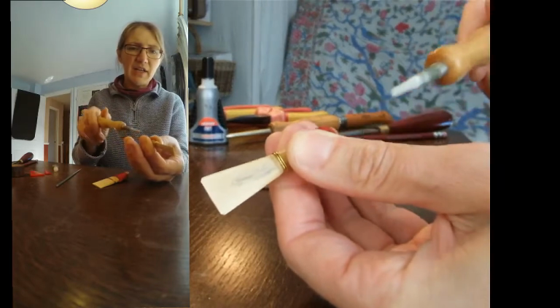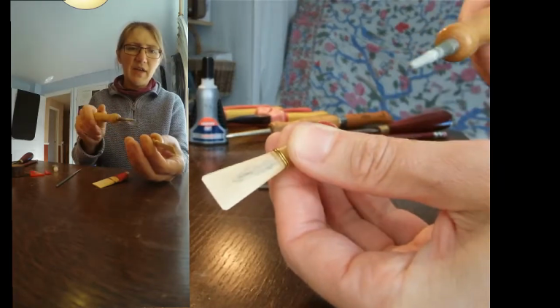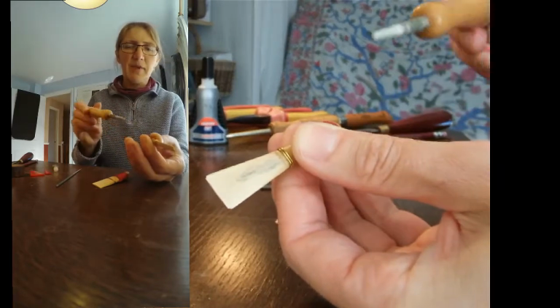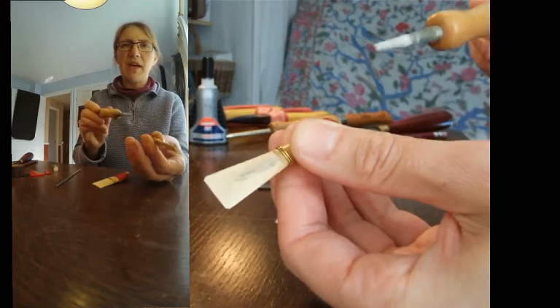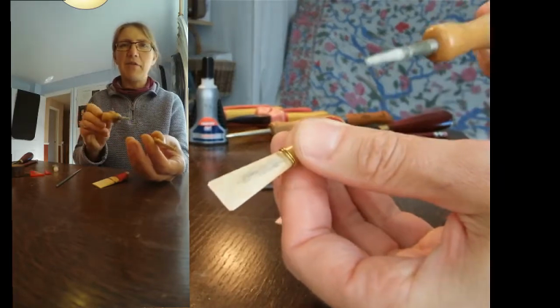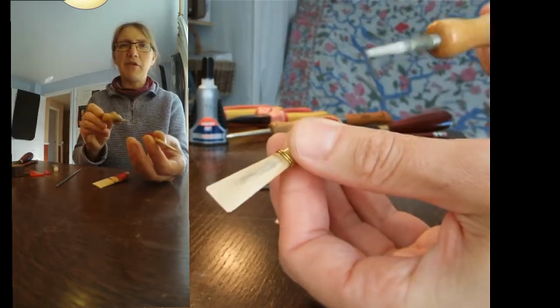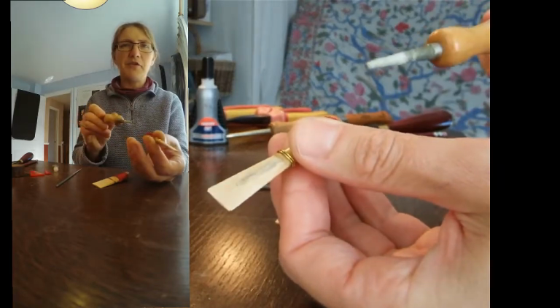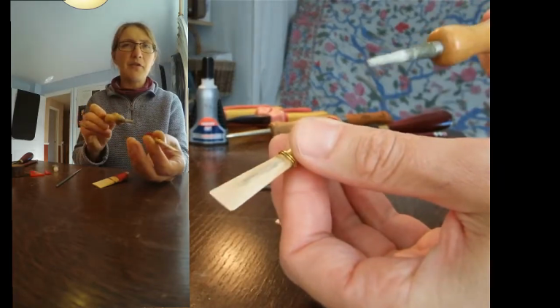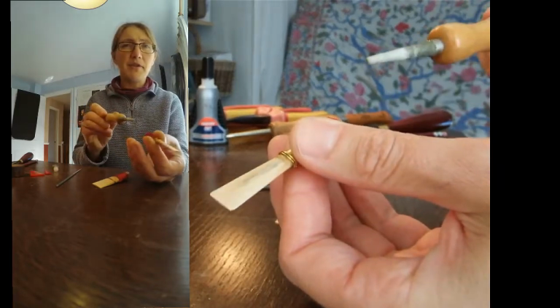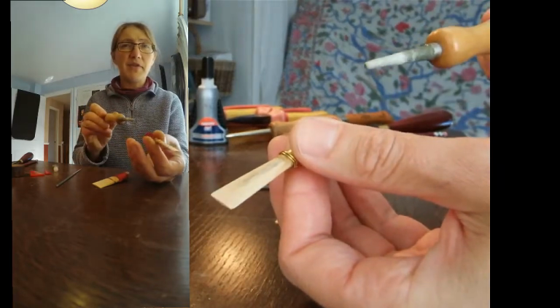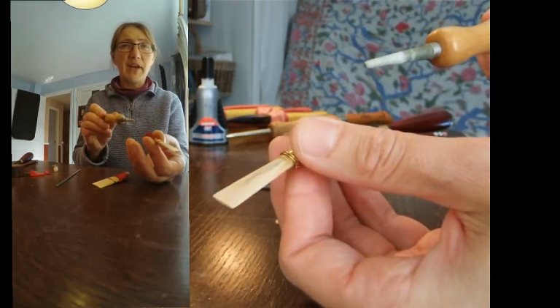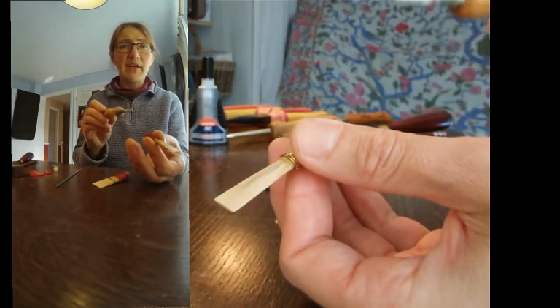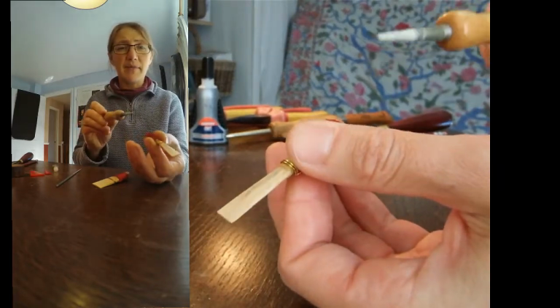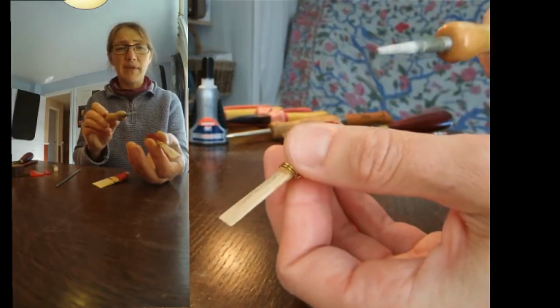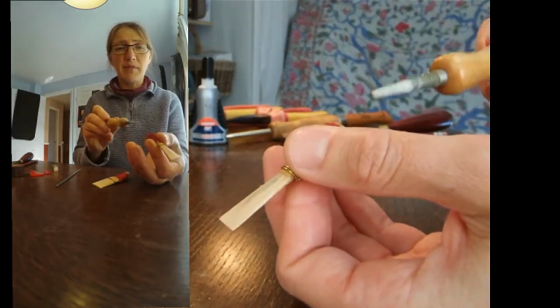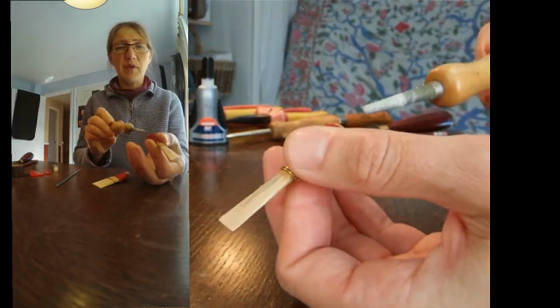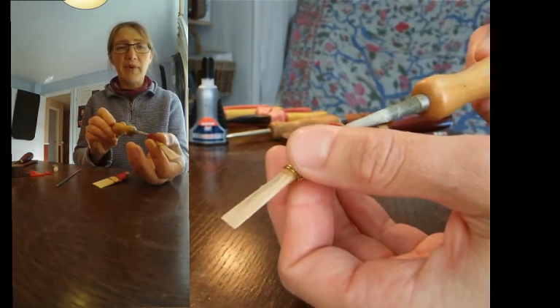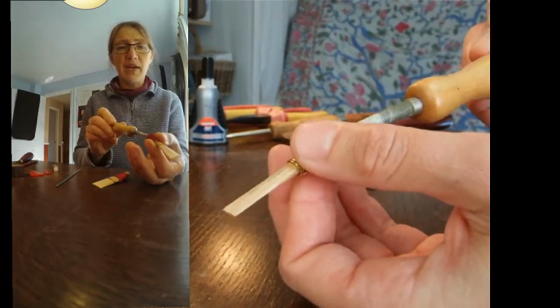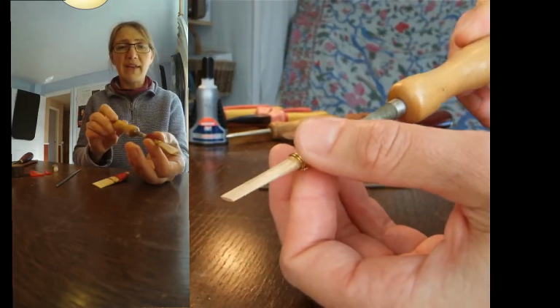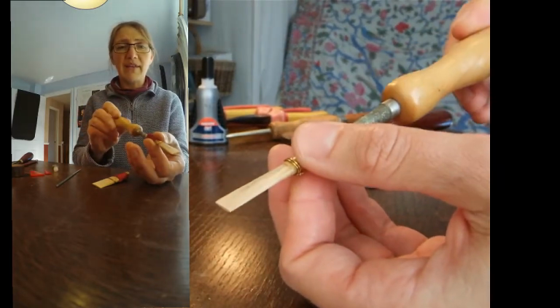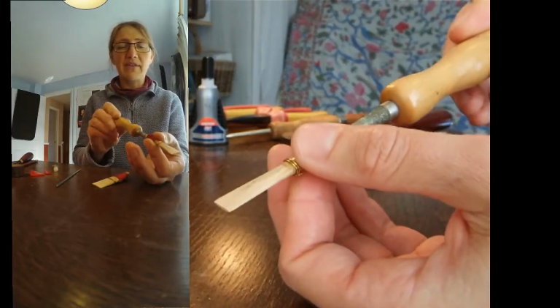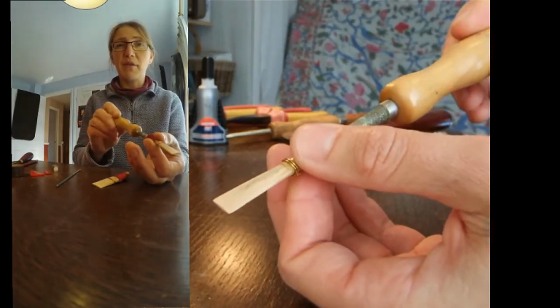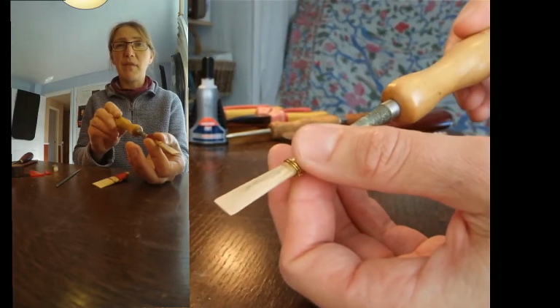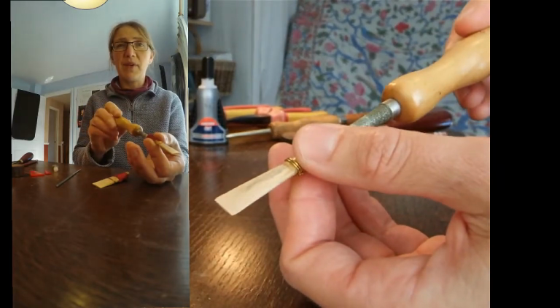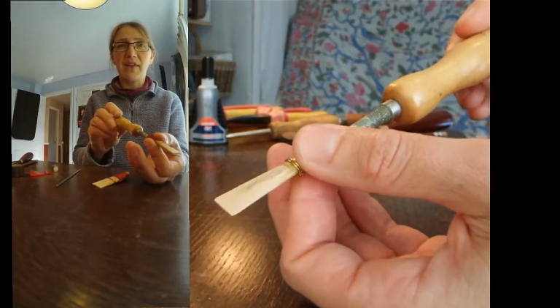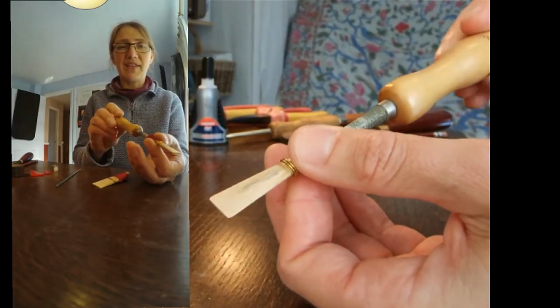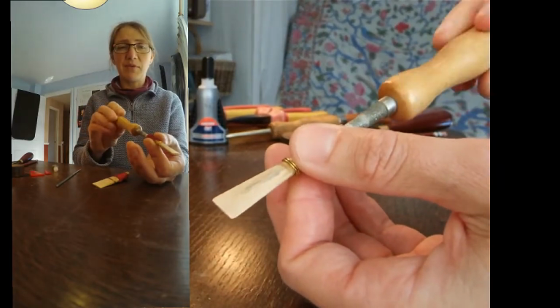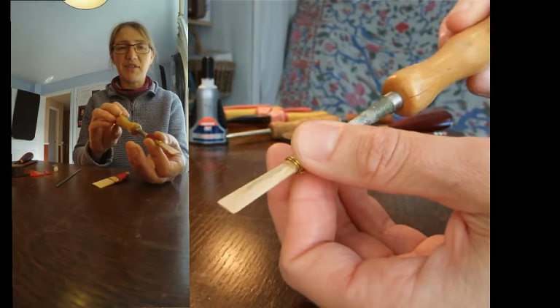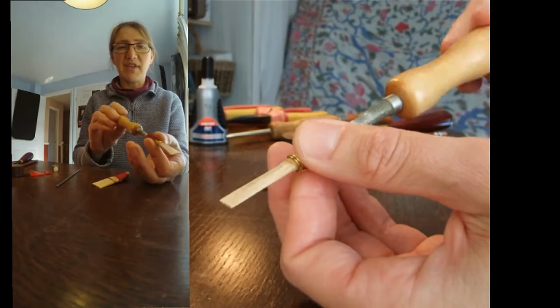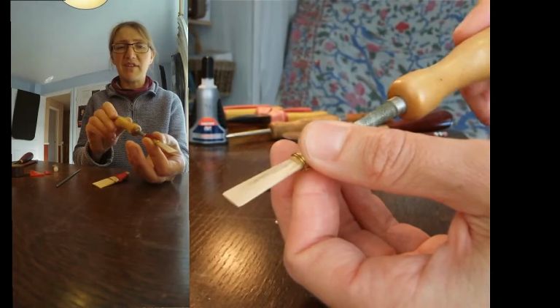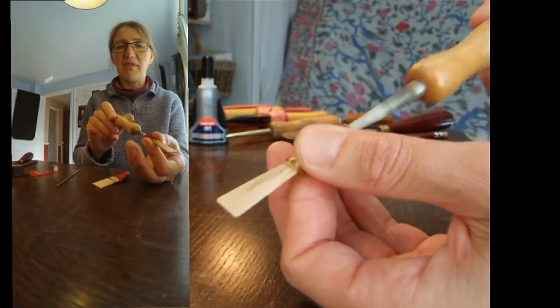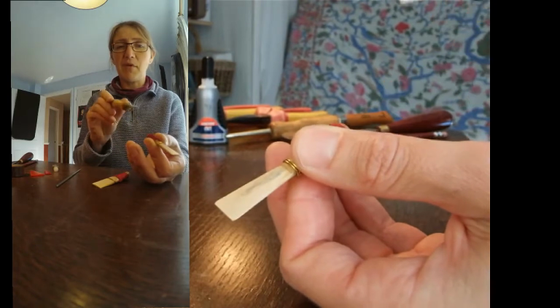Be careful not to do too much of that with the reemer, because it will make that socket bigger — that's actually what it's for.